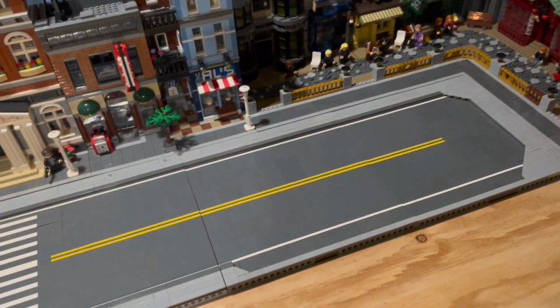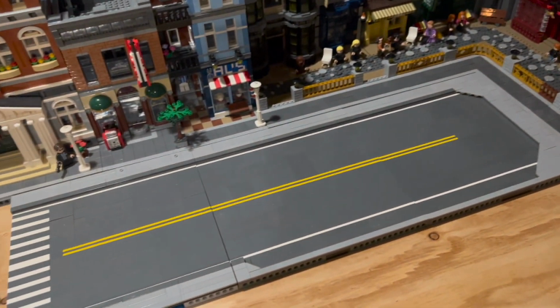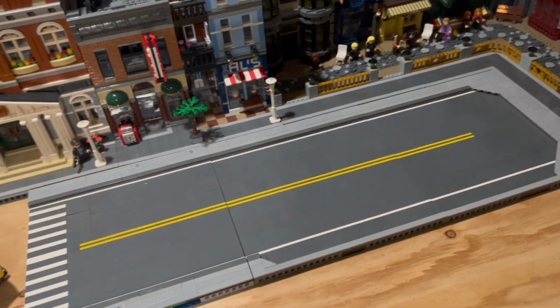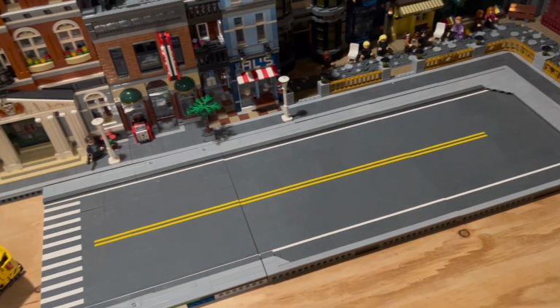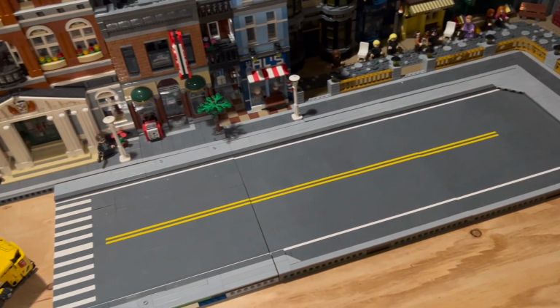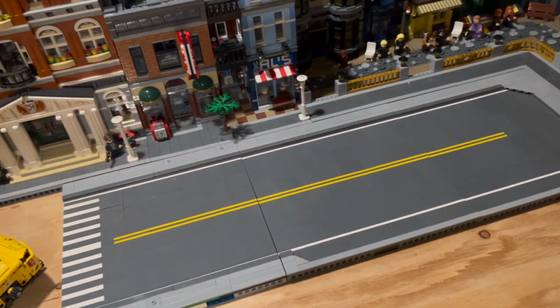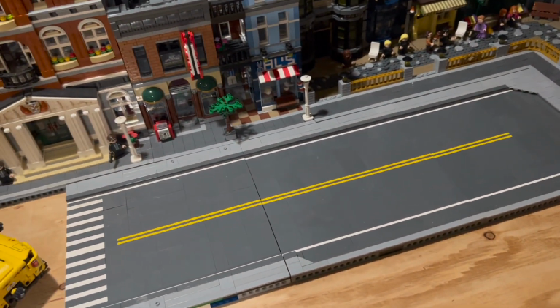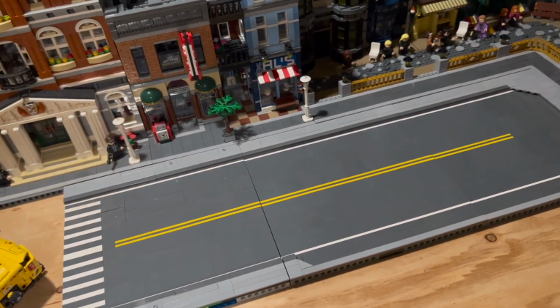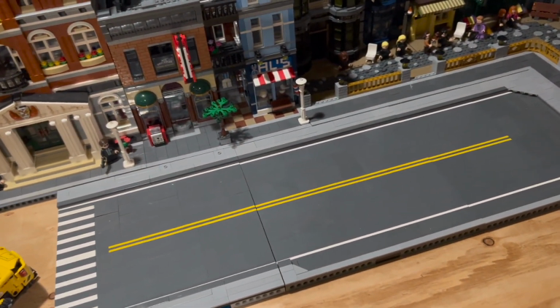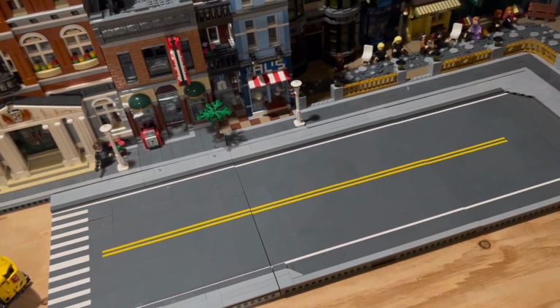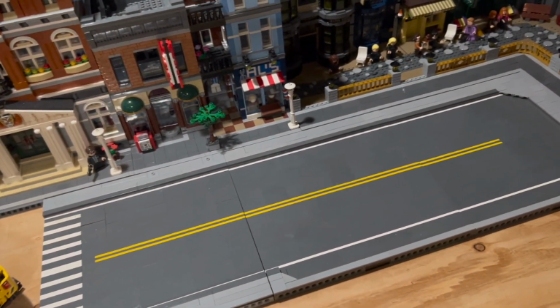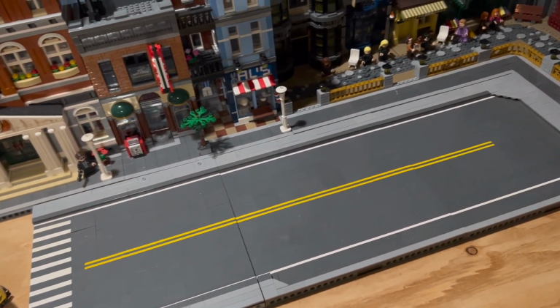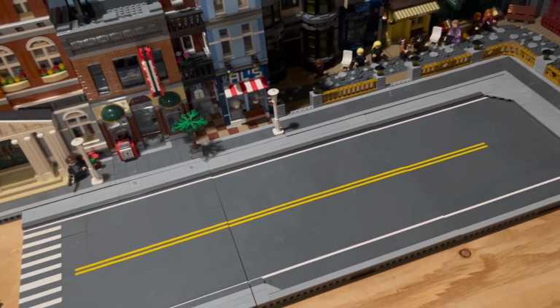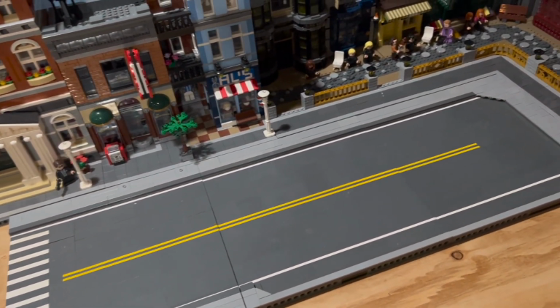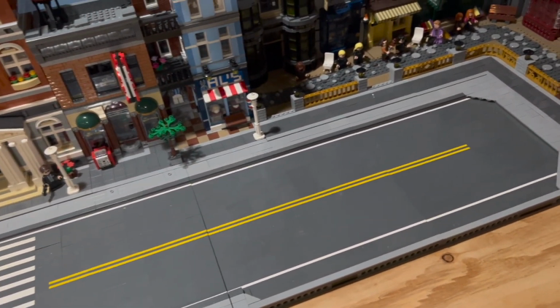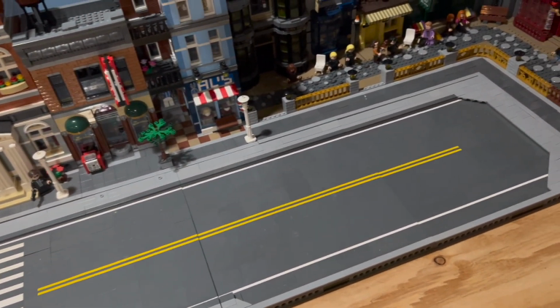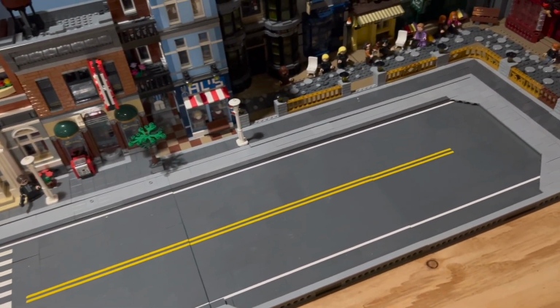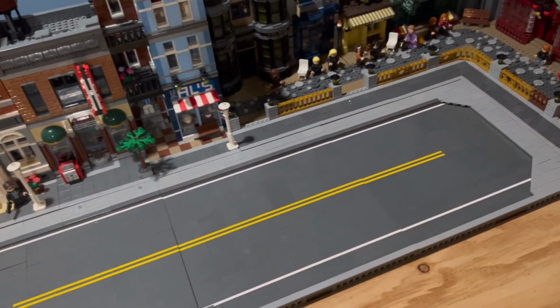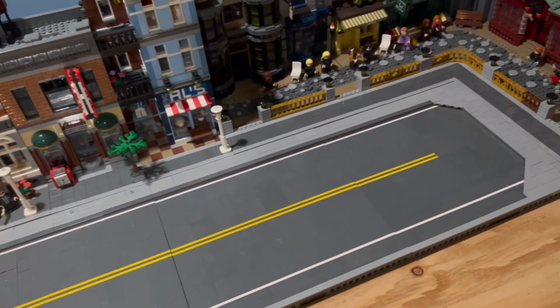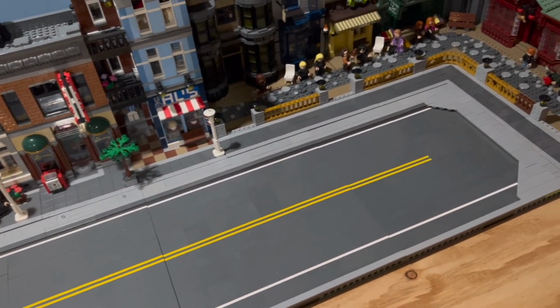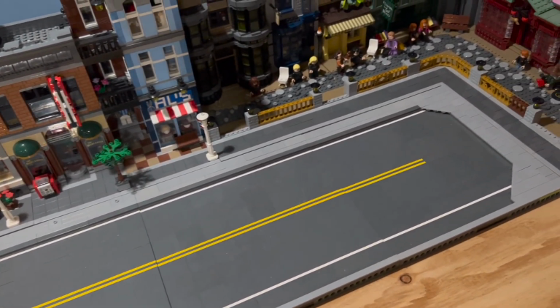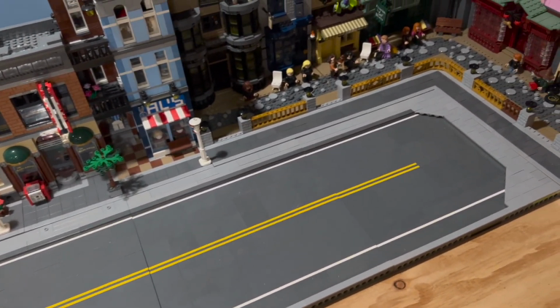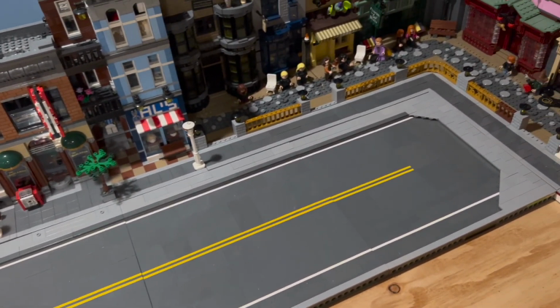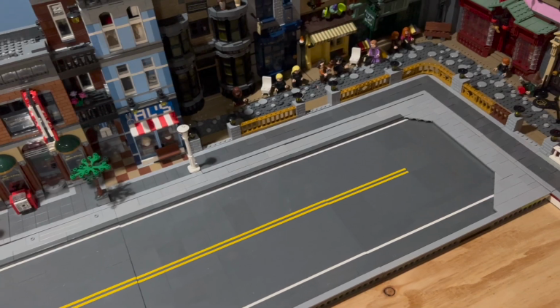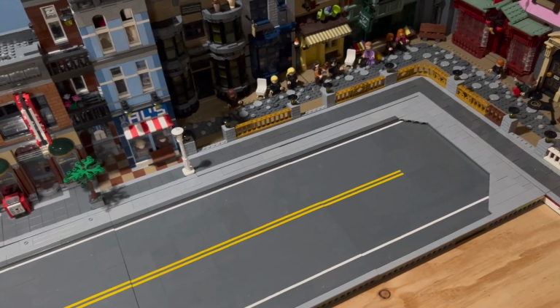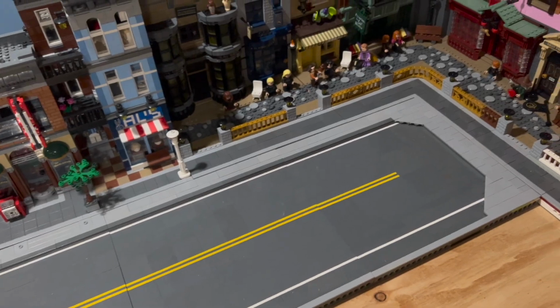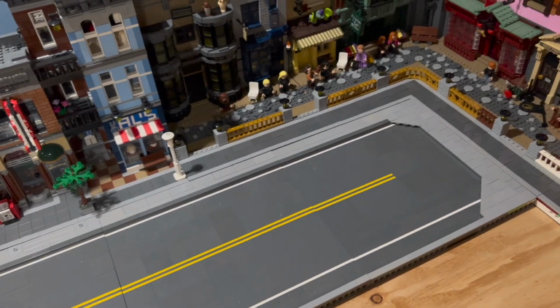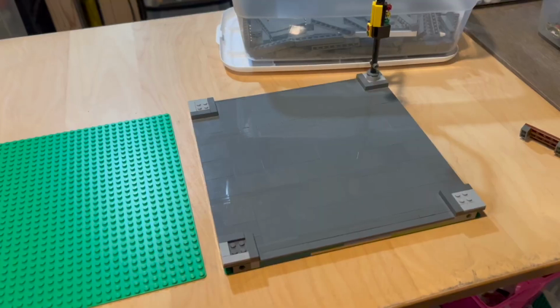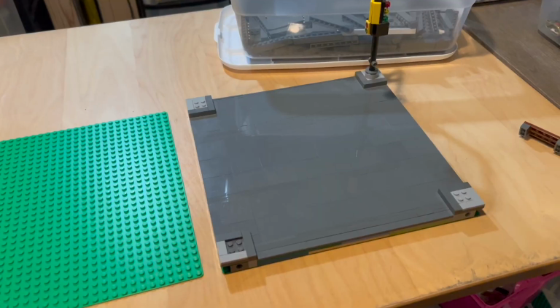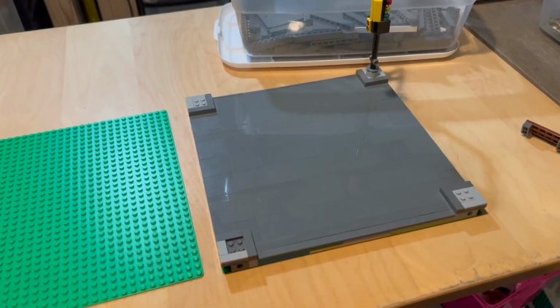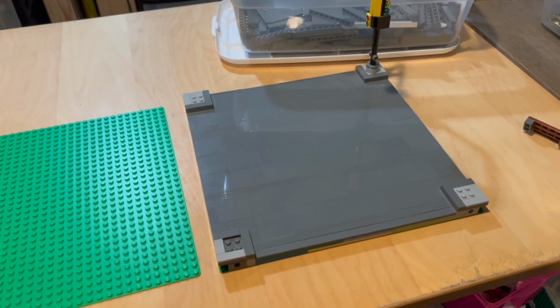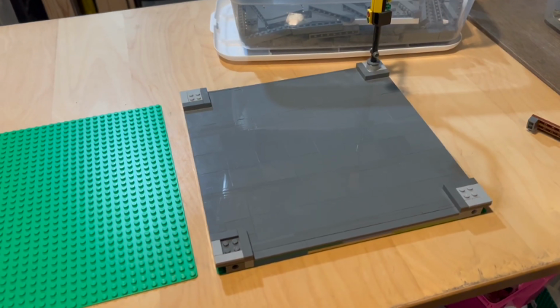I found the right road piece for this section right here, so the turnaround has that cut in to make it look somewhat better.